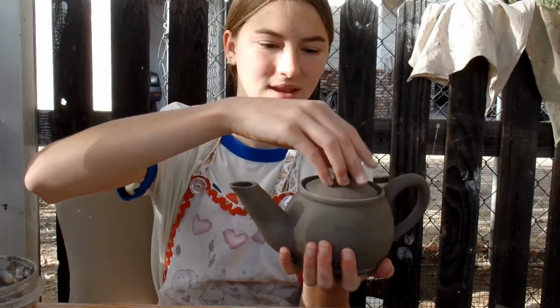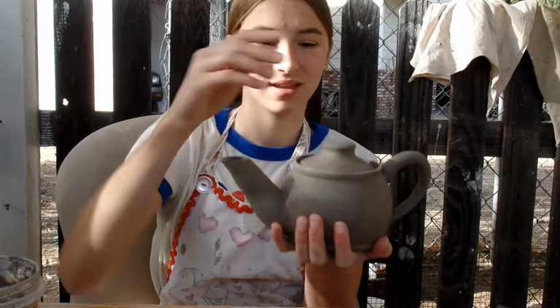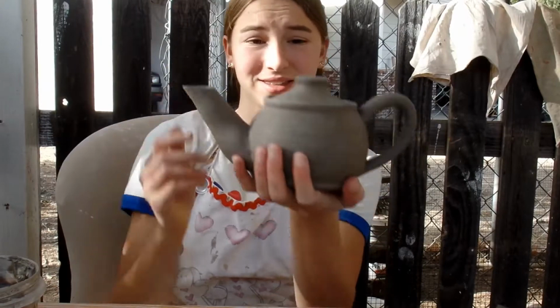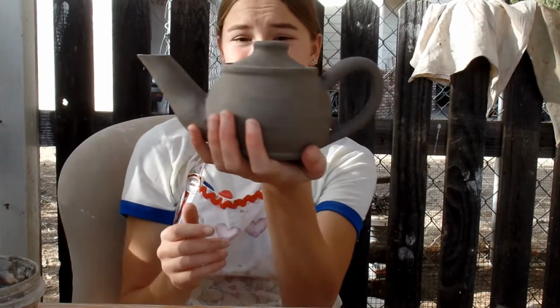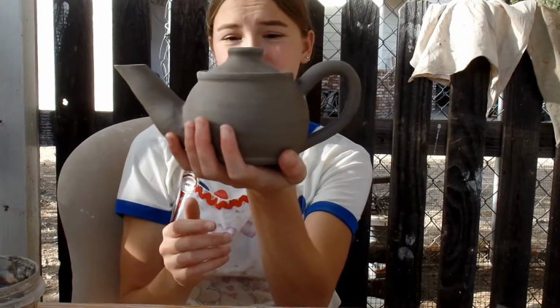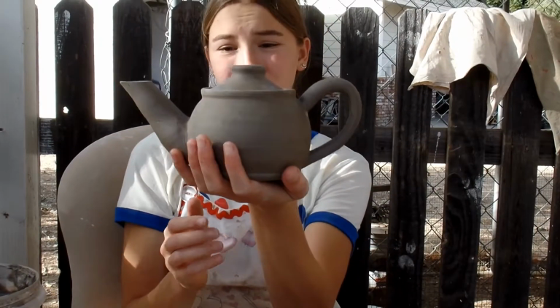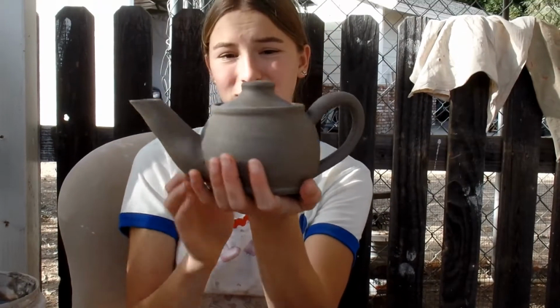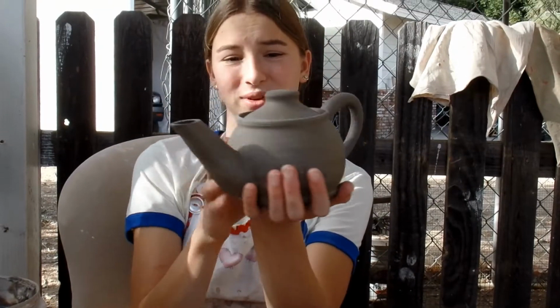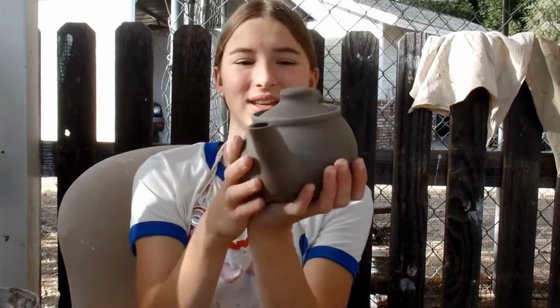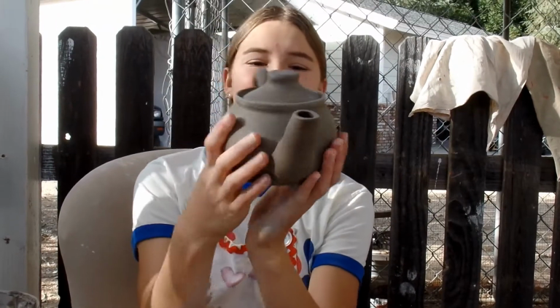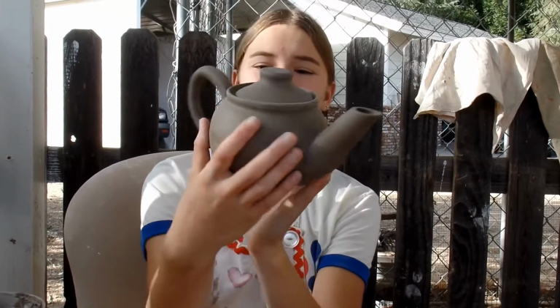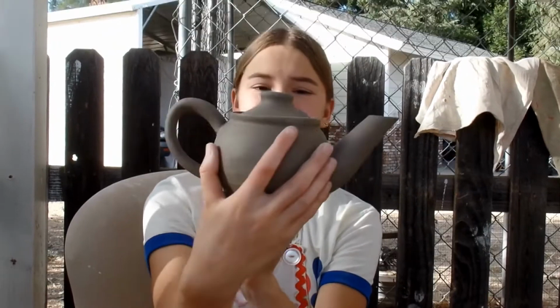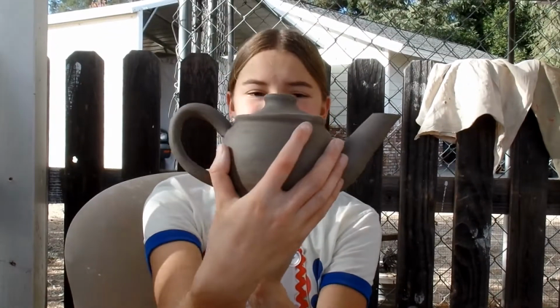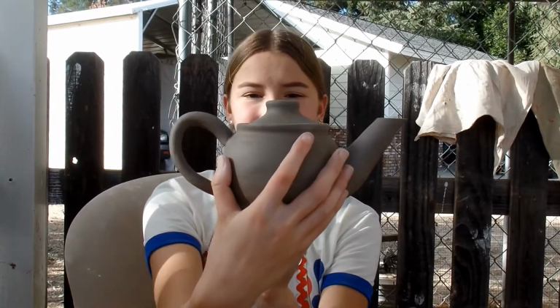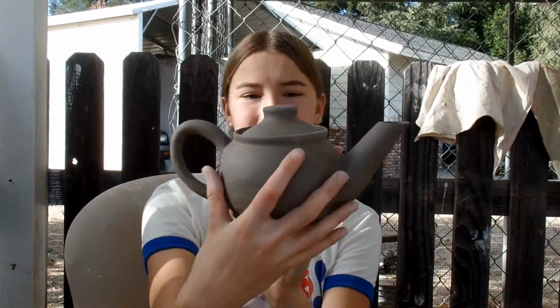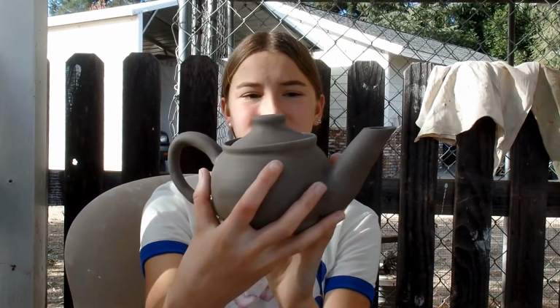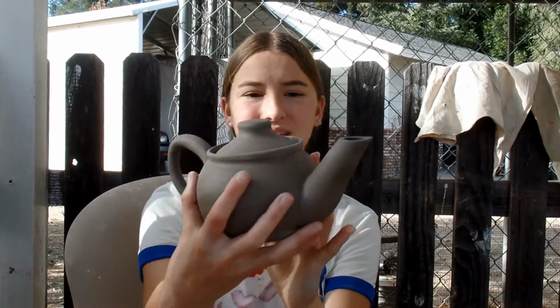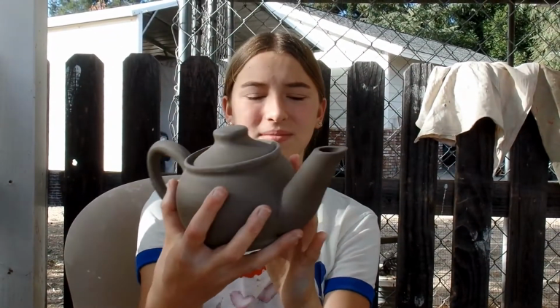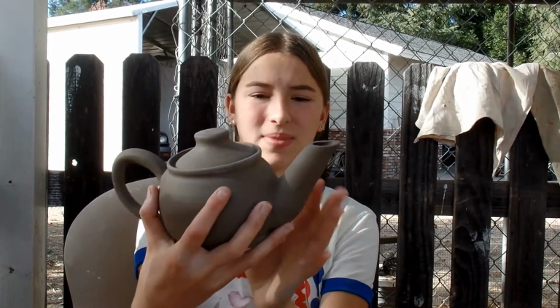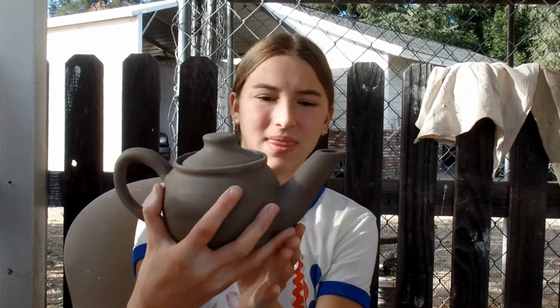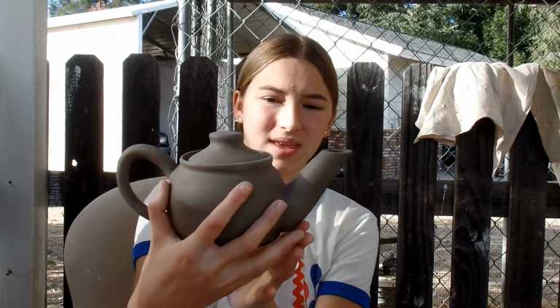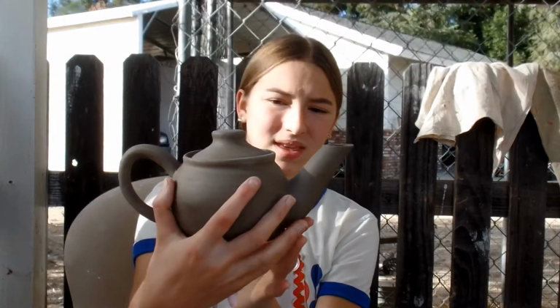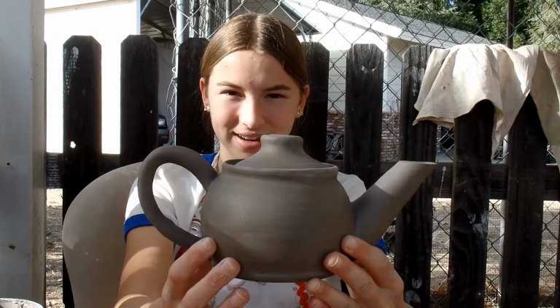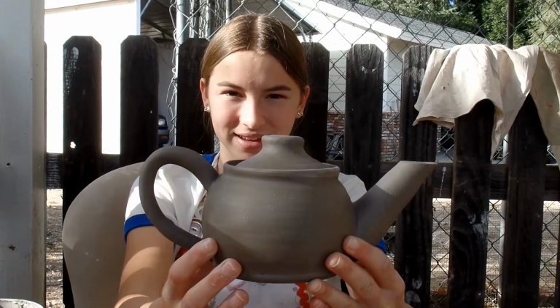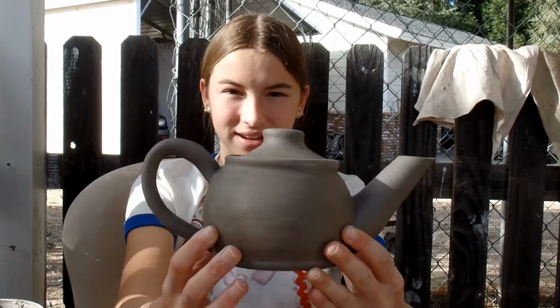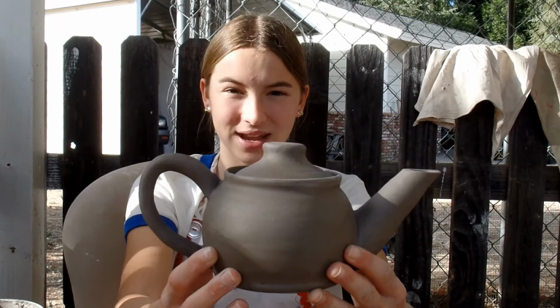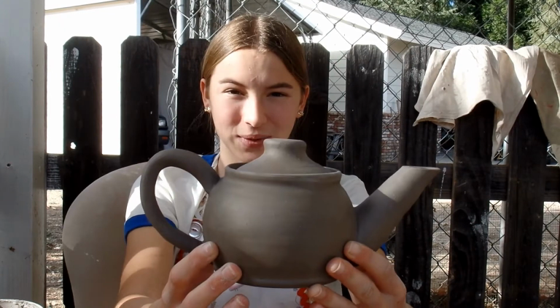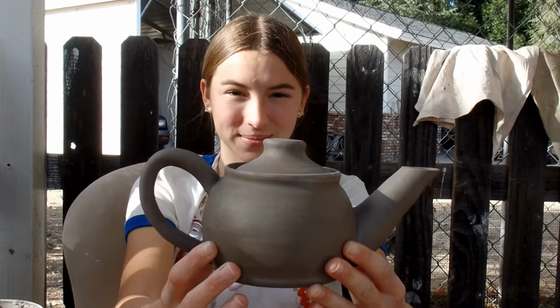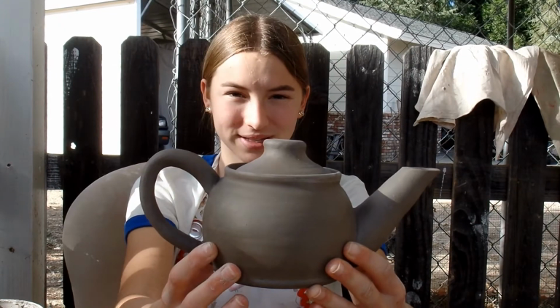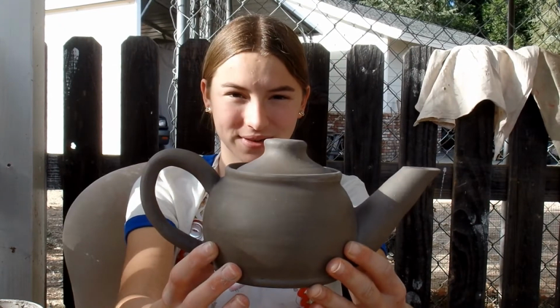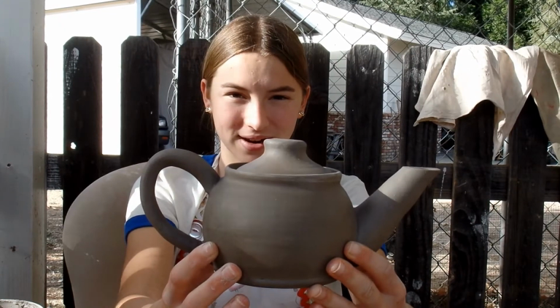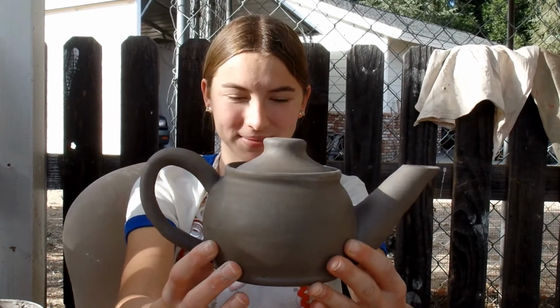This teapot turned out really nice. I really like it. Now we're going to bisque fire it.